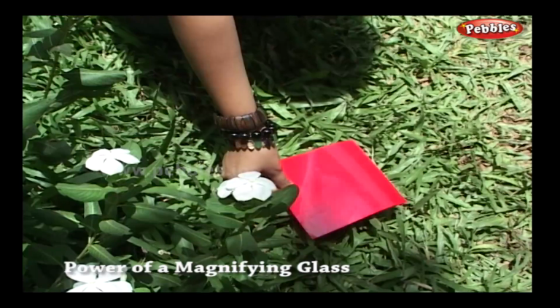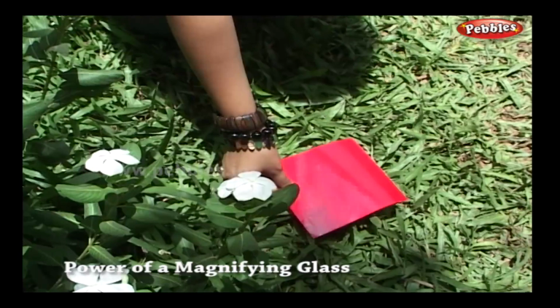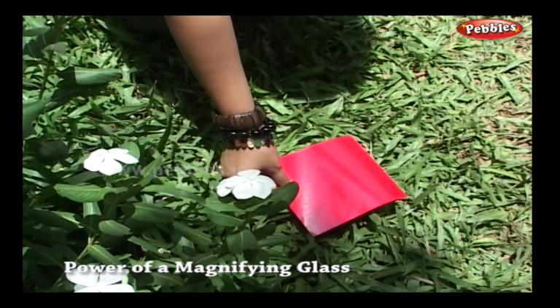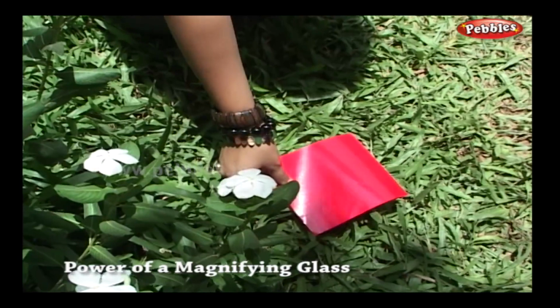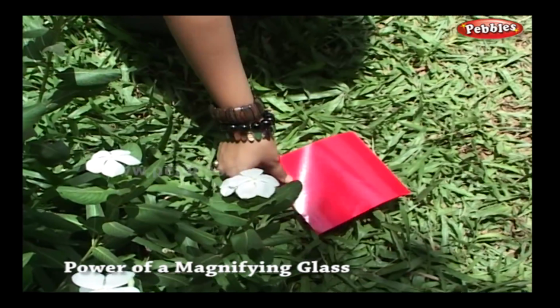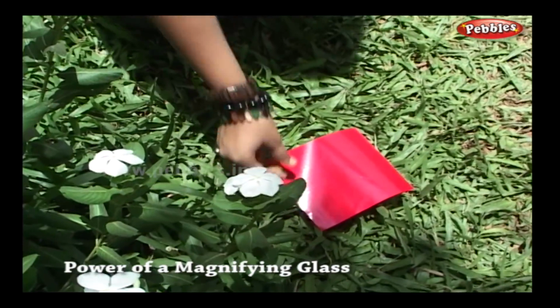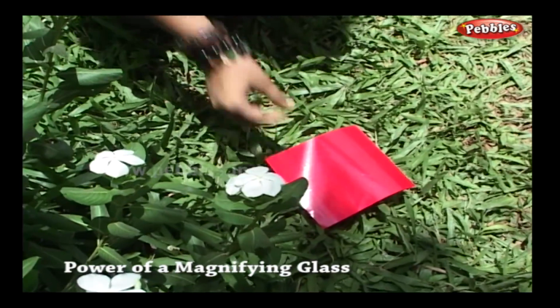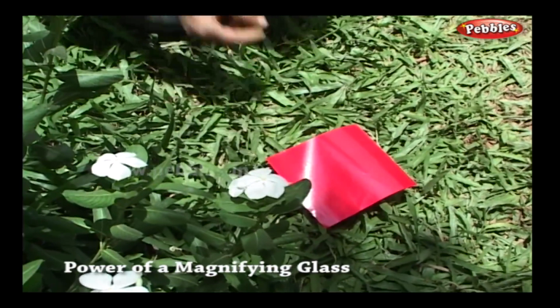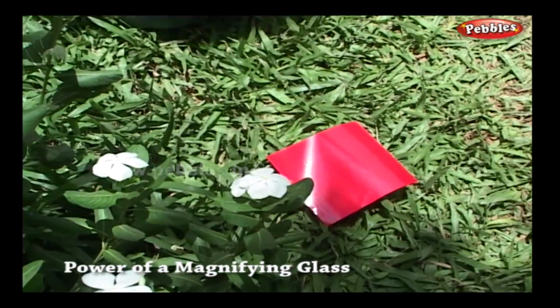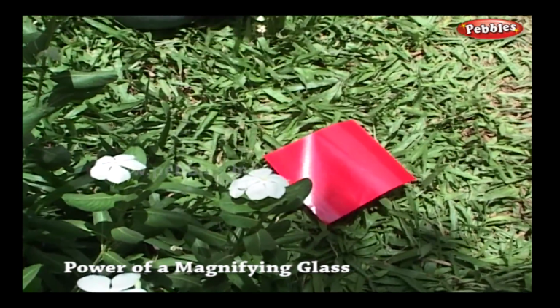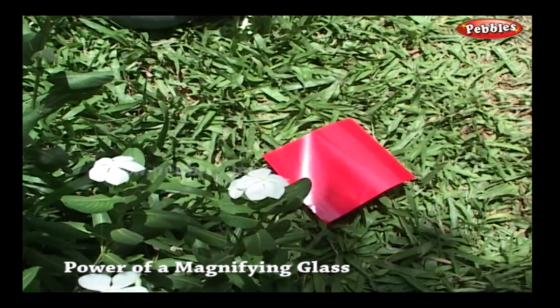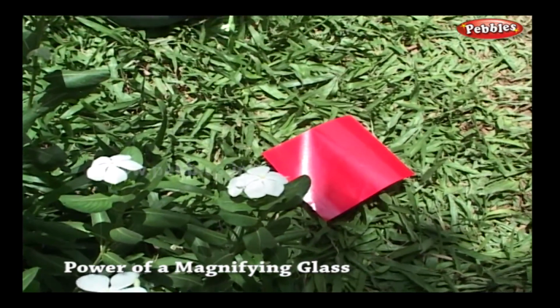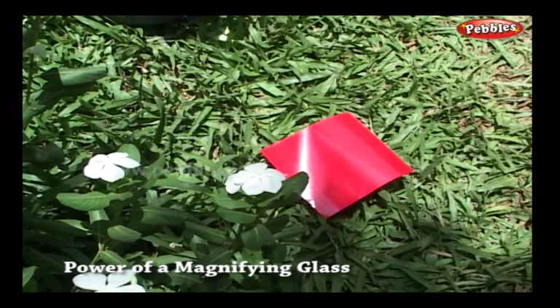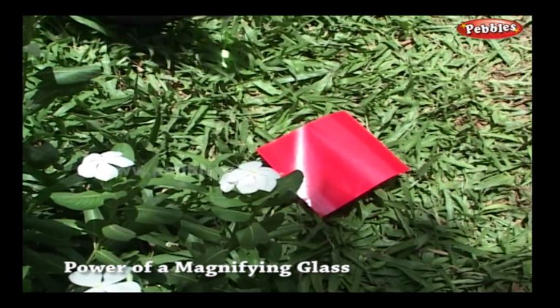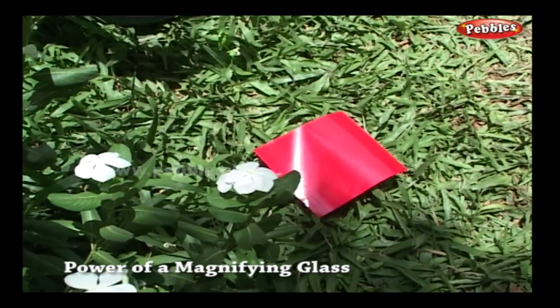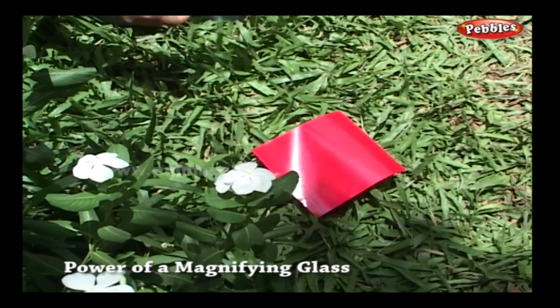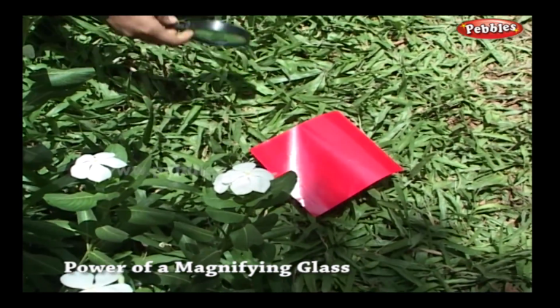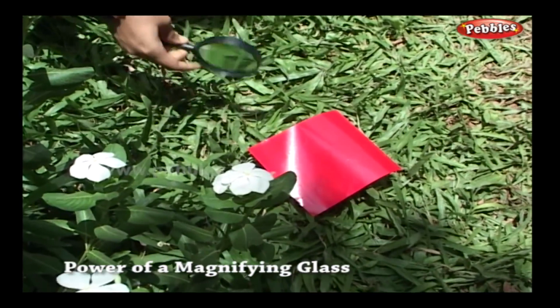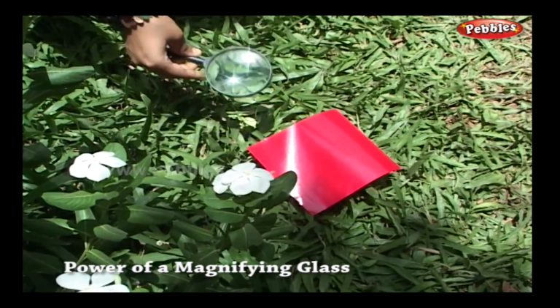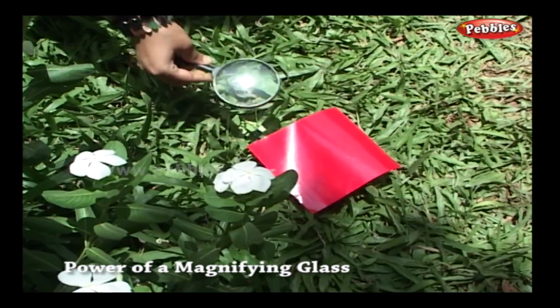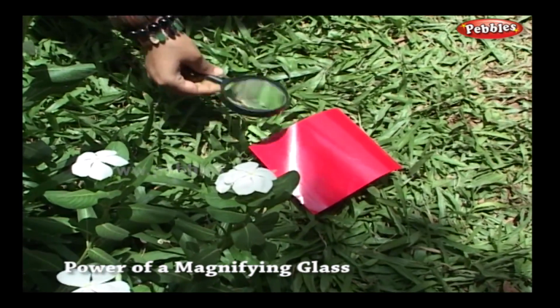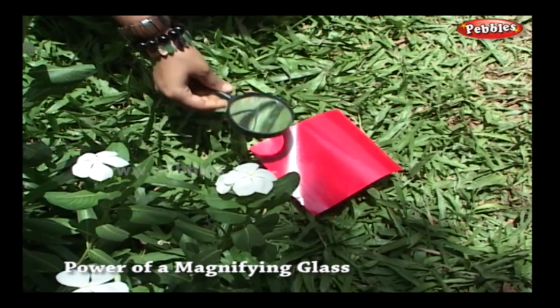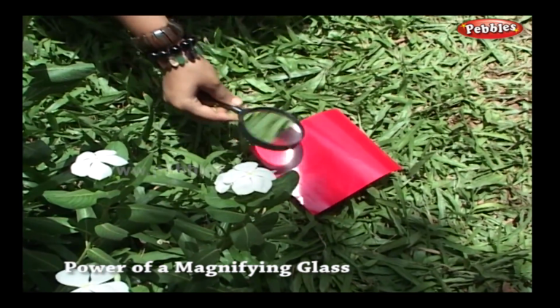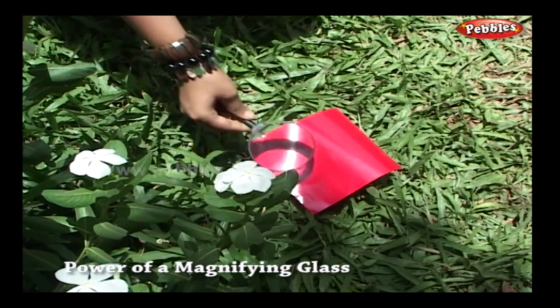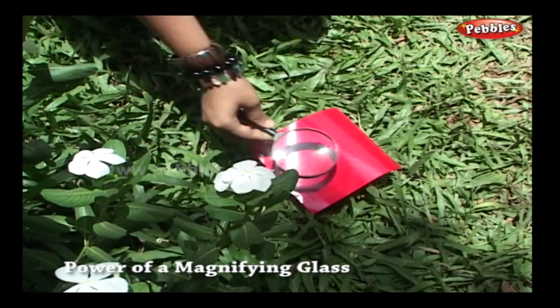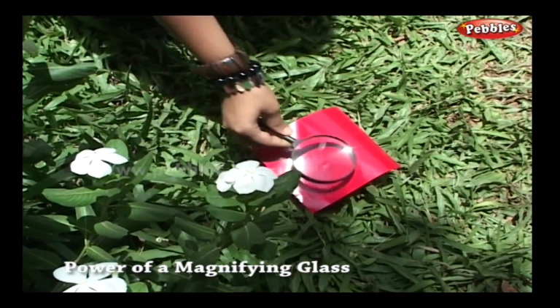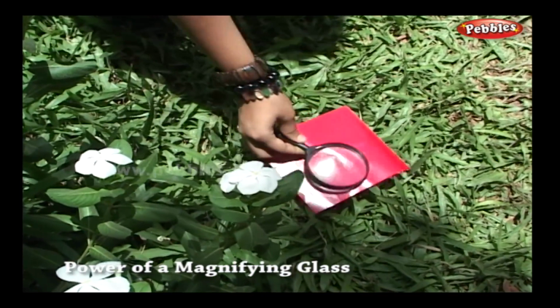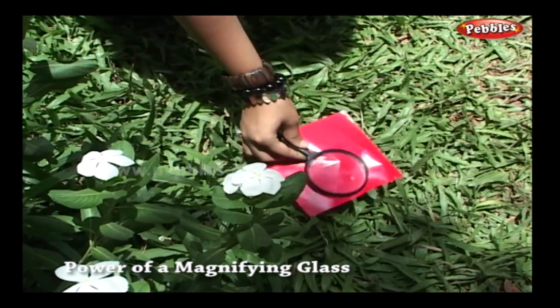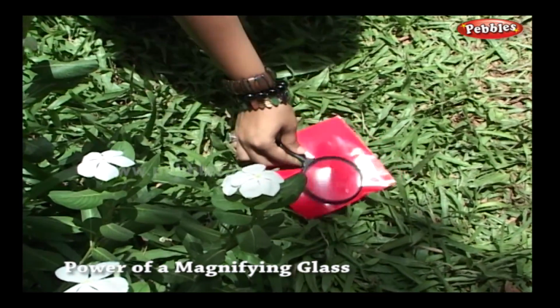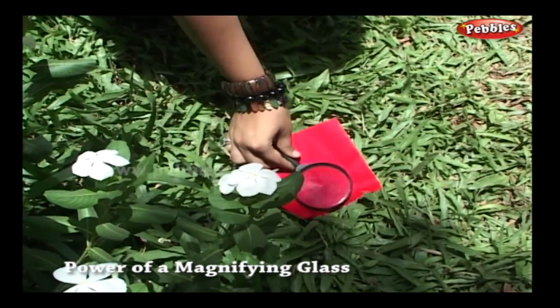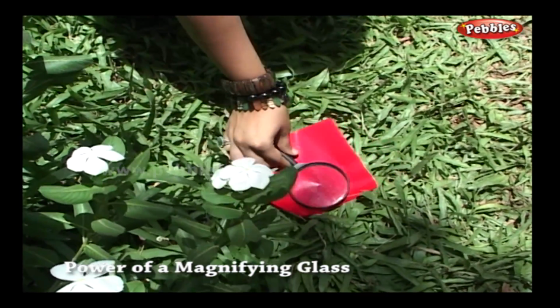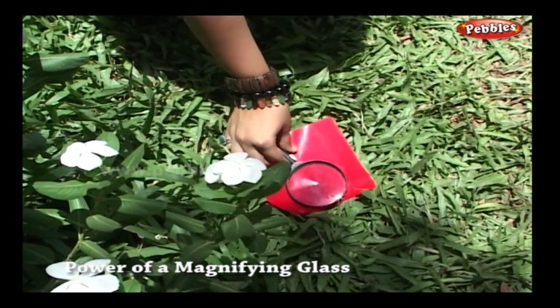Now let's try this on a paper. Never try this on your body.